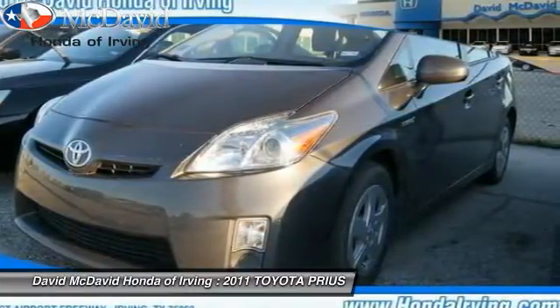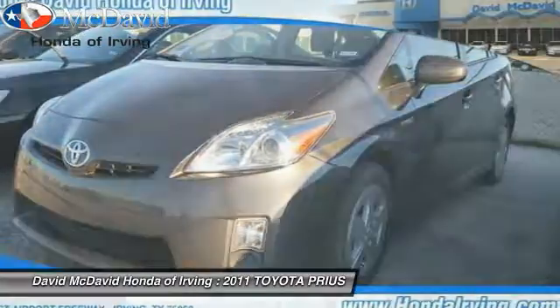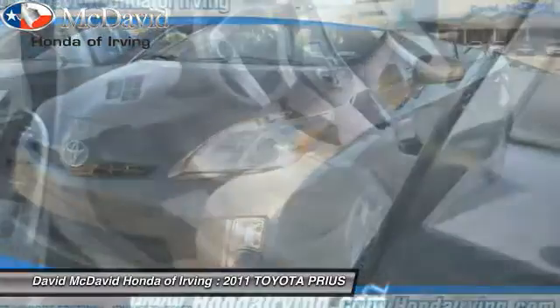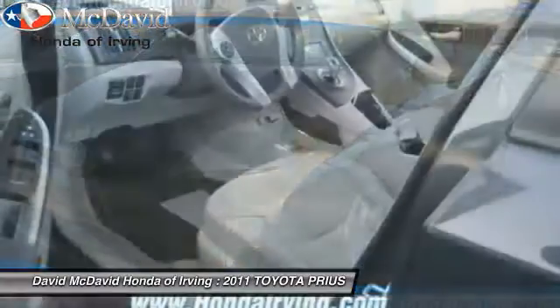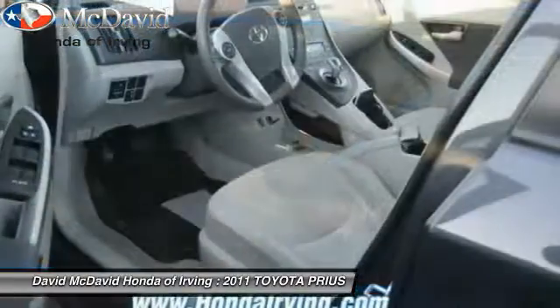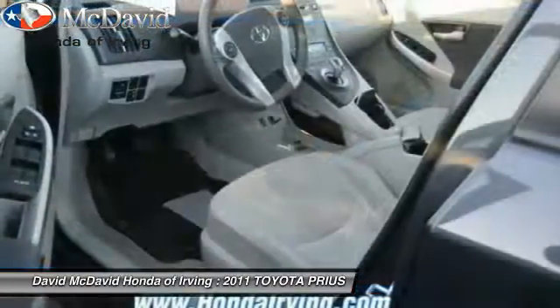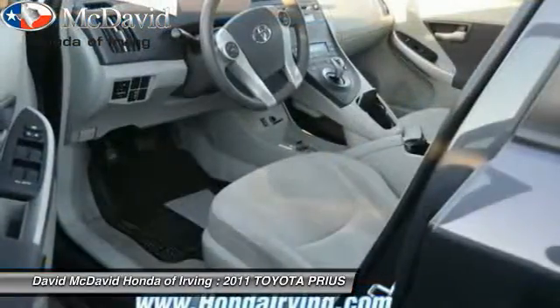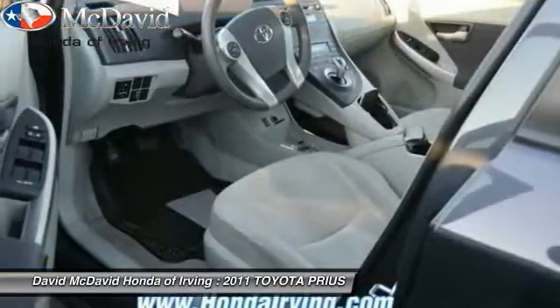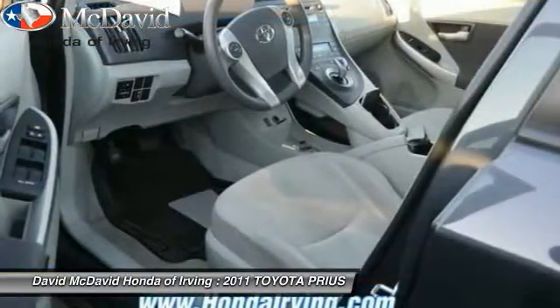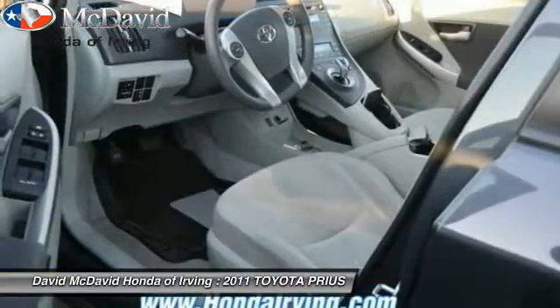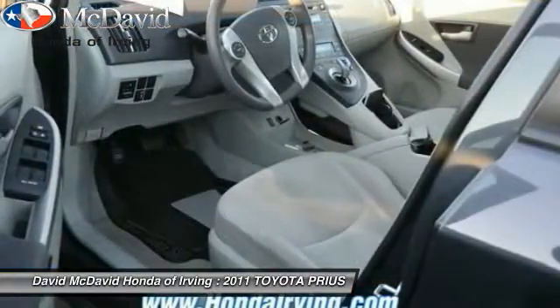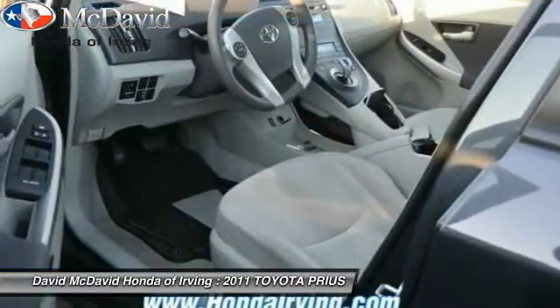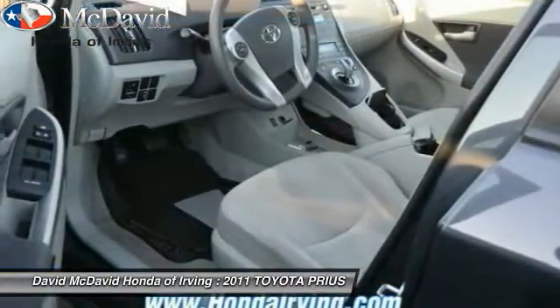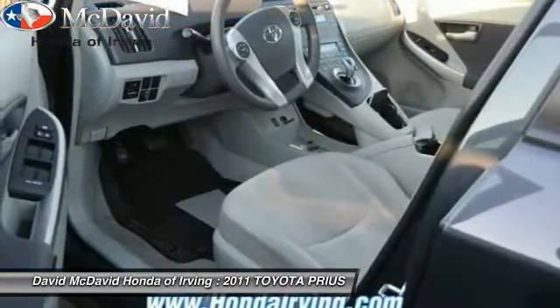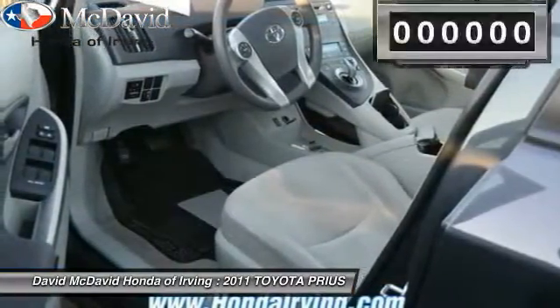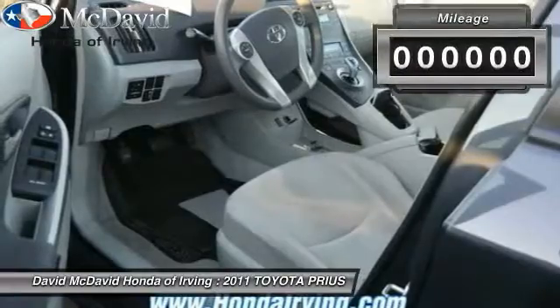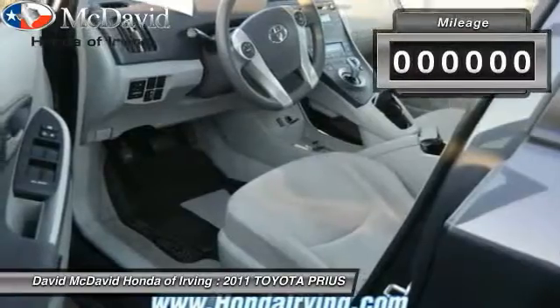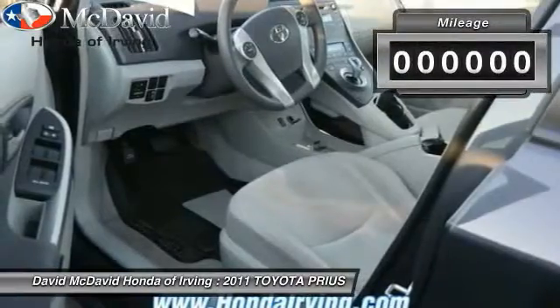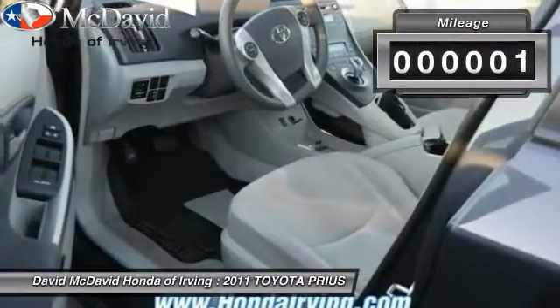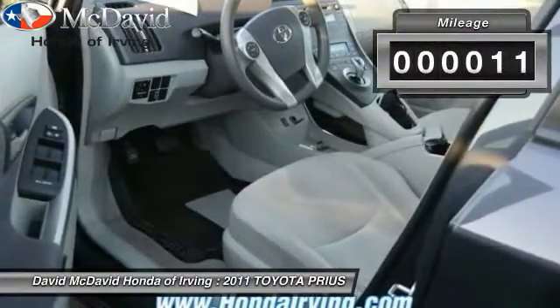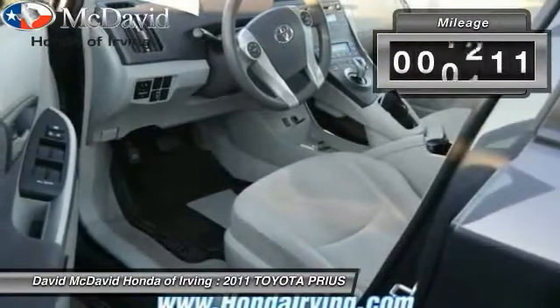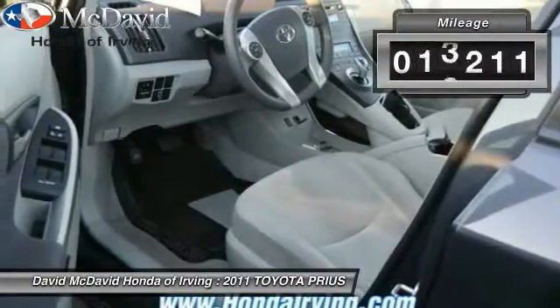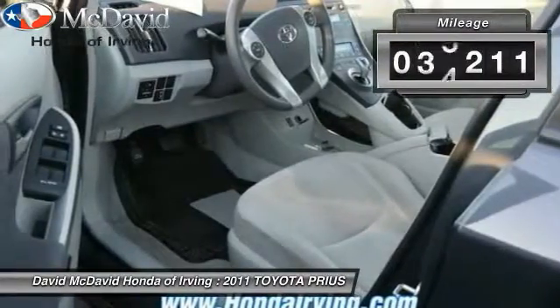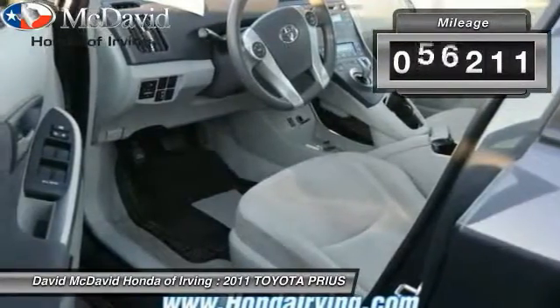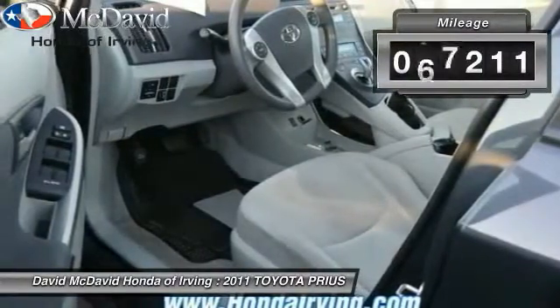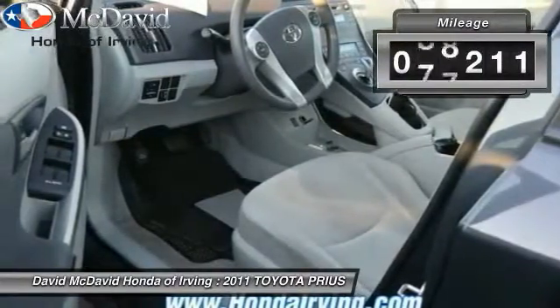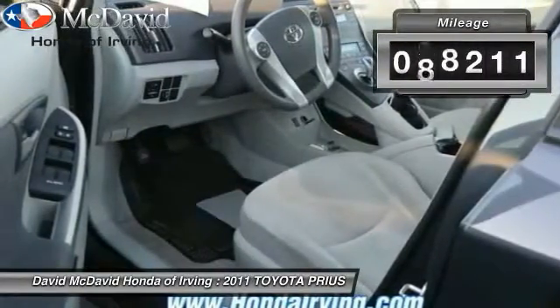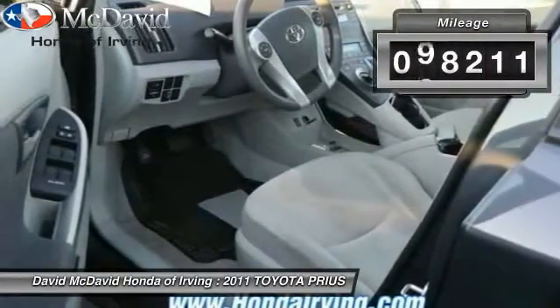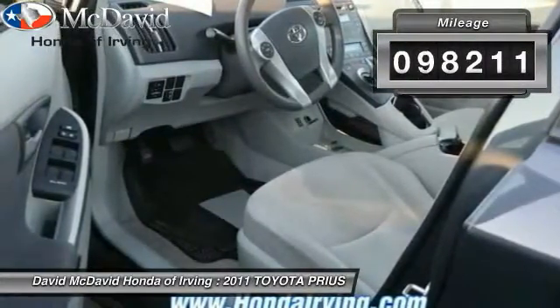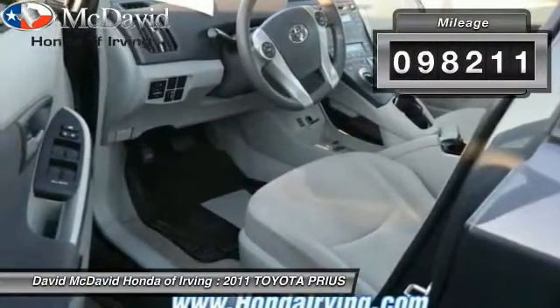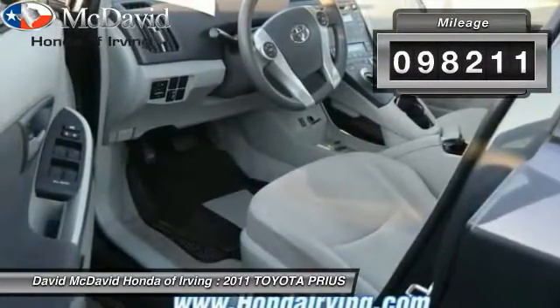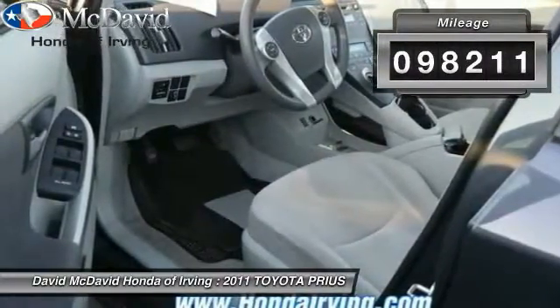One reason for its EPA estimated combined 50 miles per gallon rating. This vehicle has less than 100,000 miles.